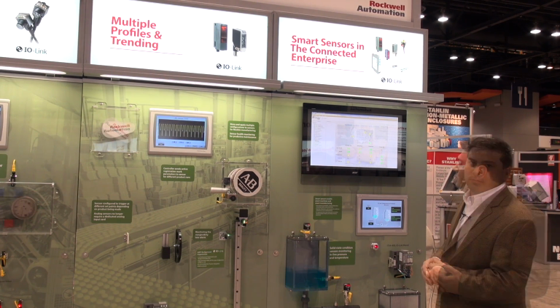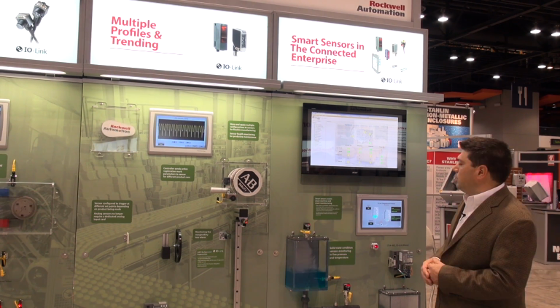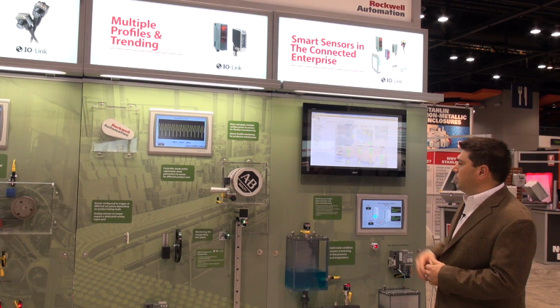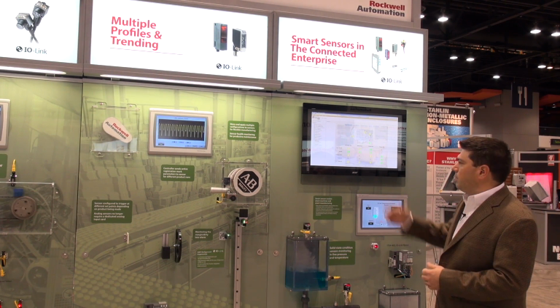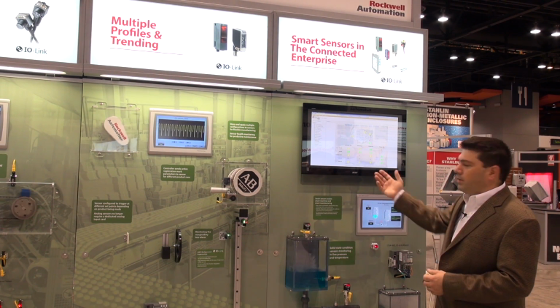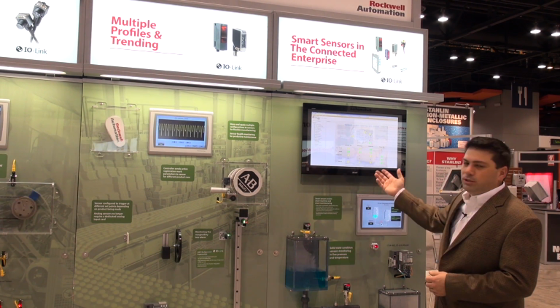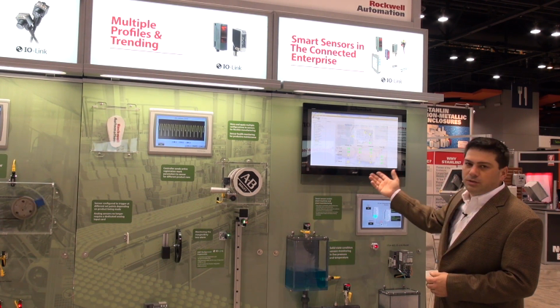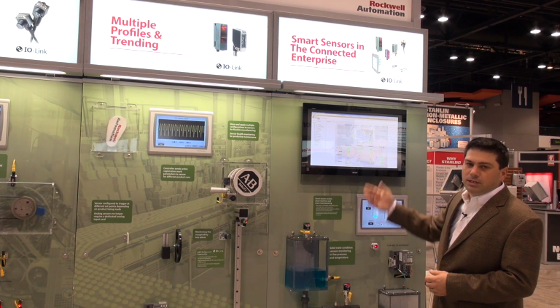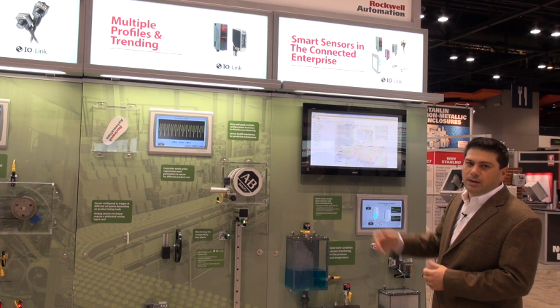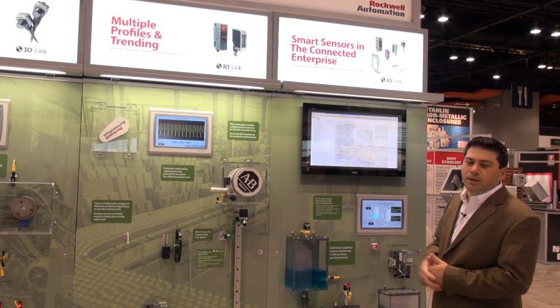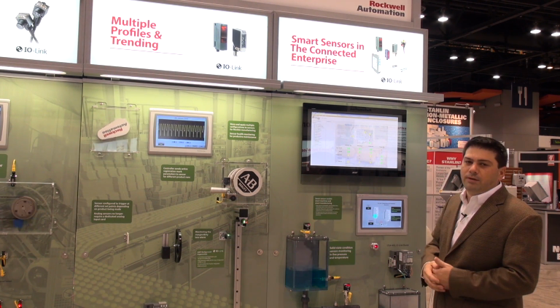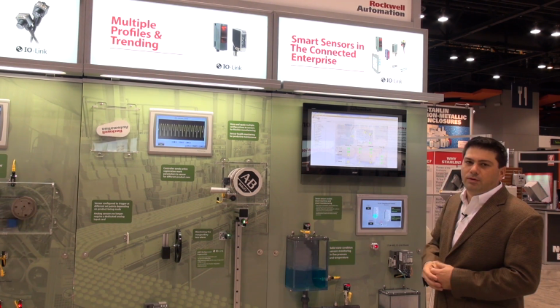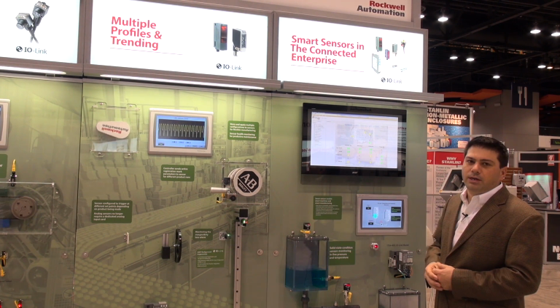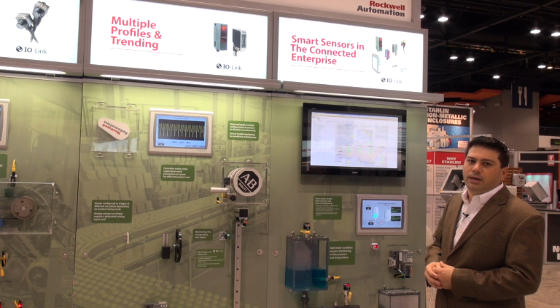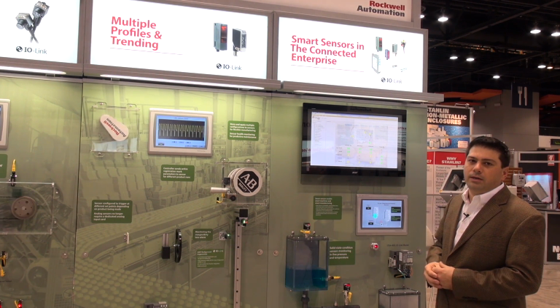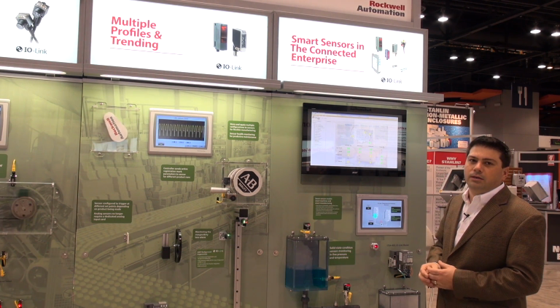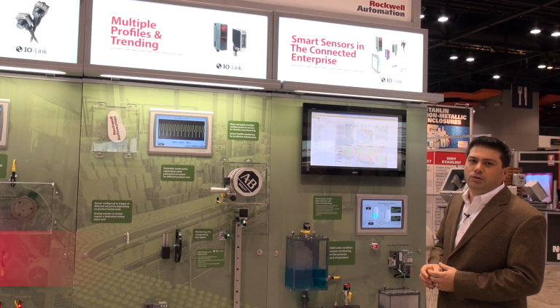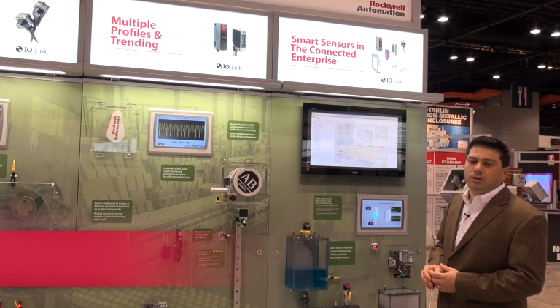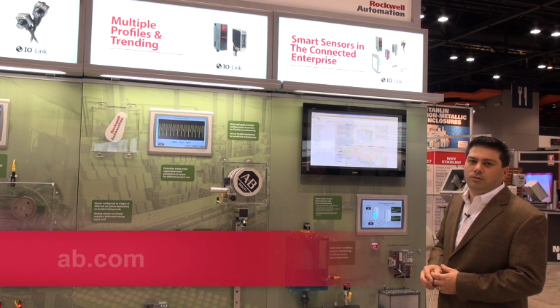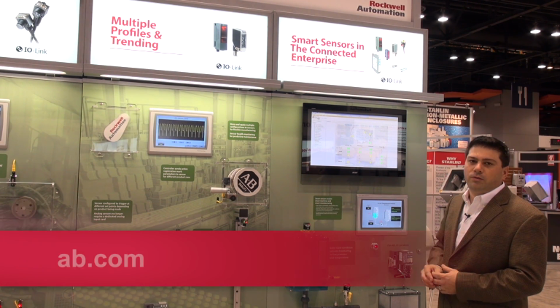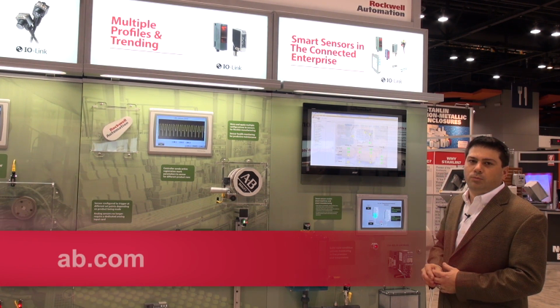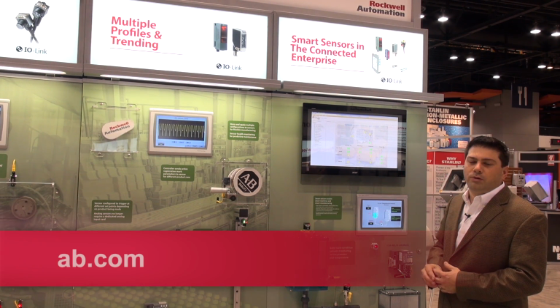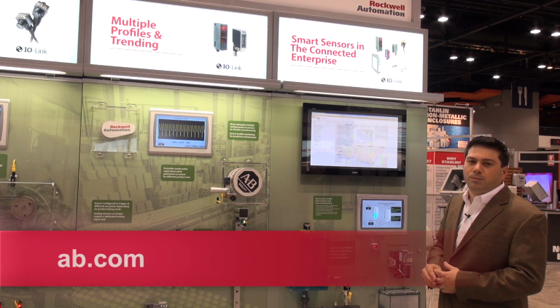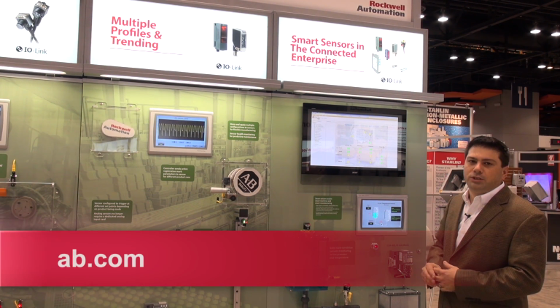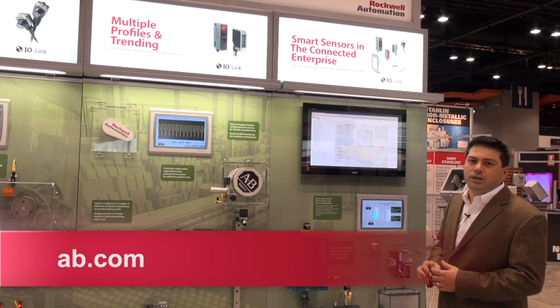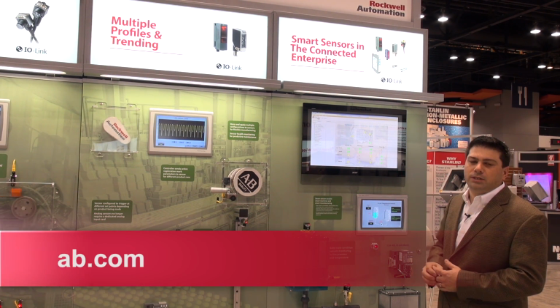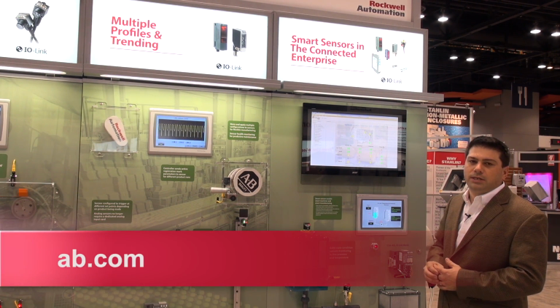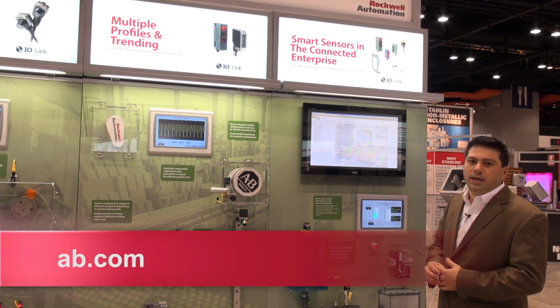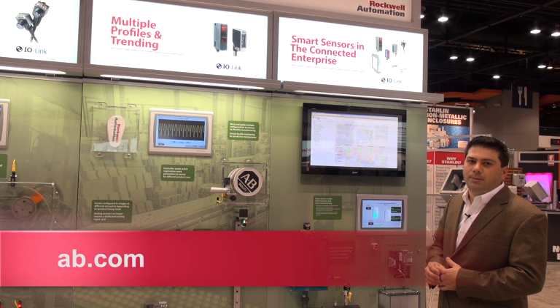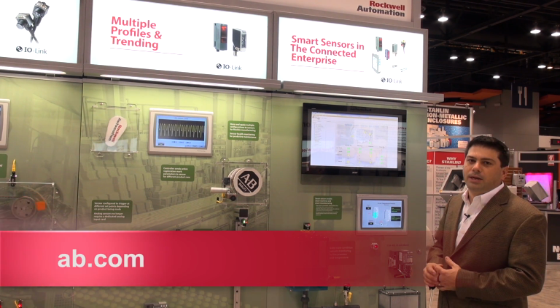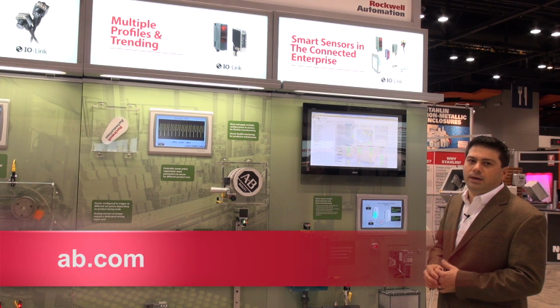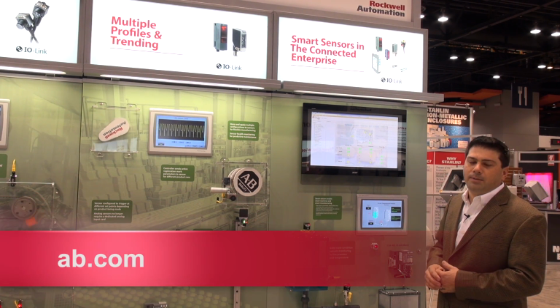Thank you very much for your time and have a great day. You can look for more information on this on av.com.